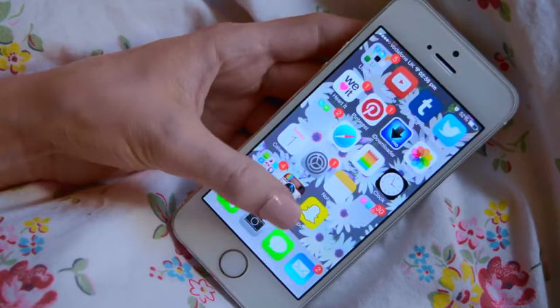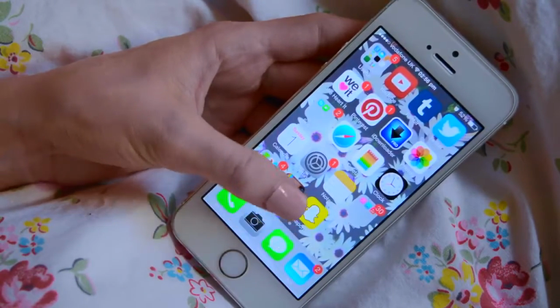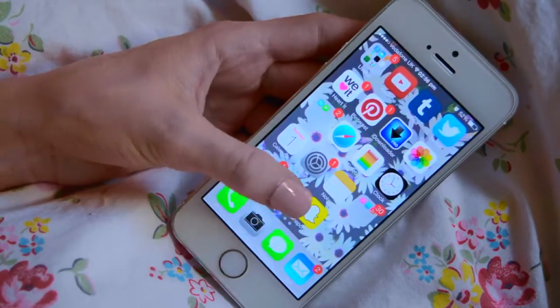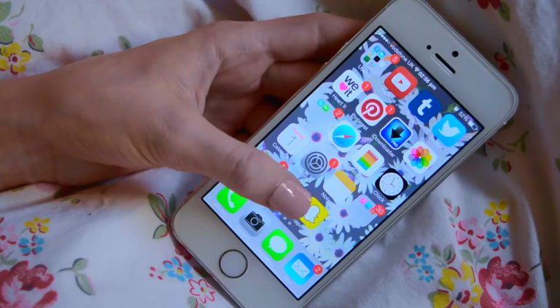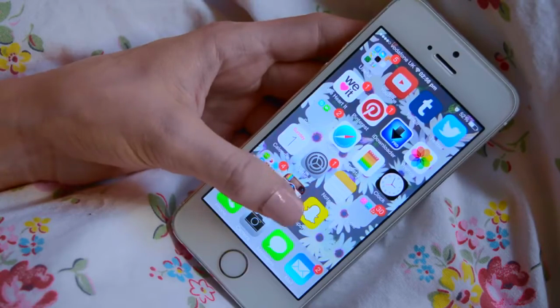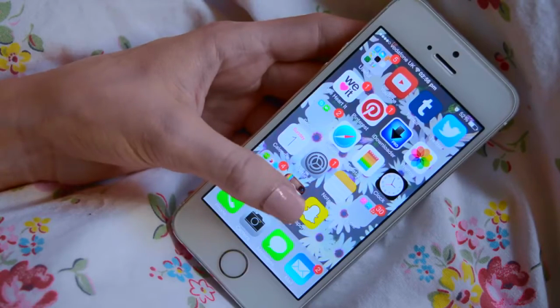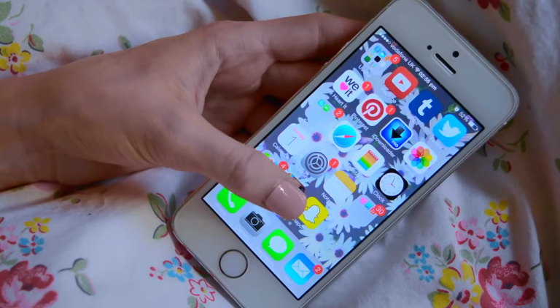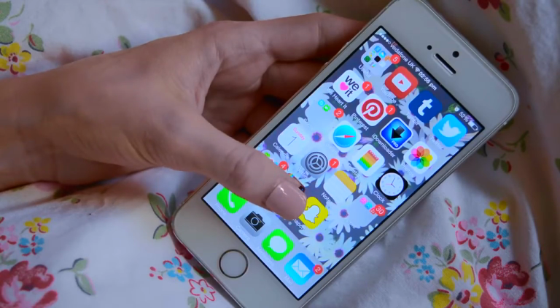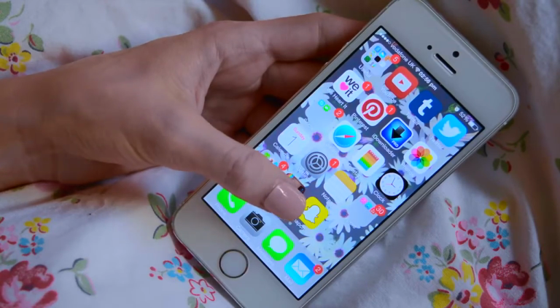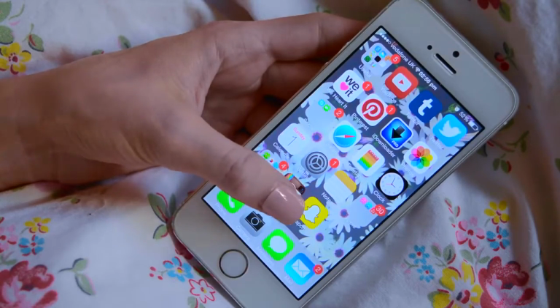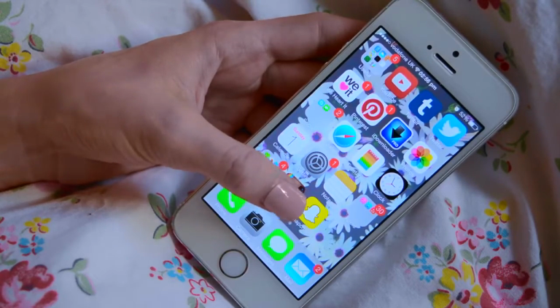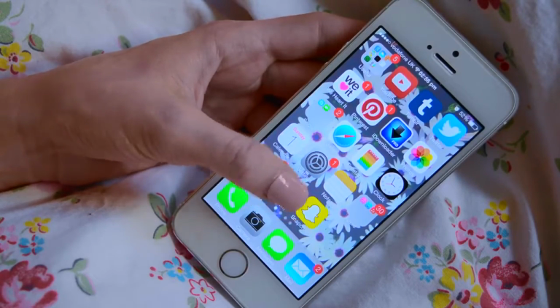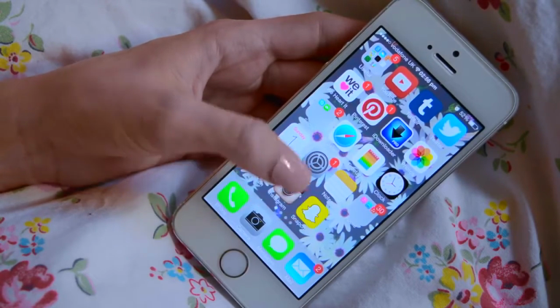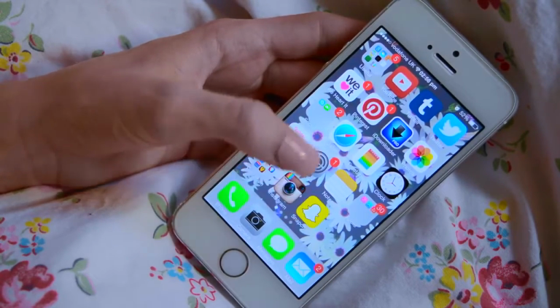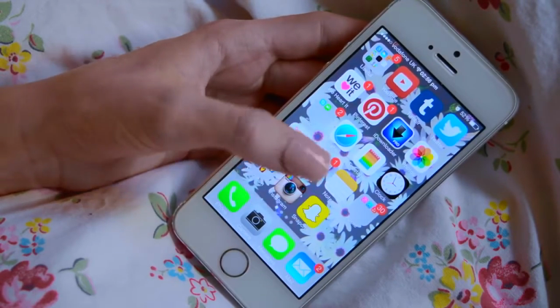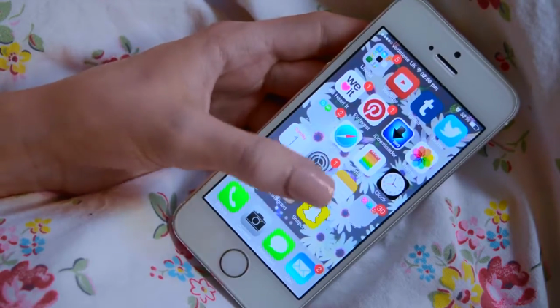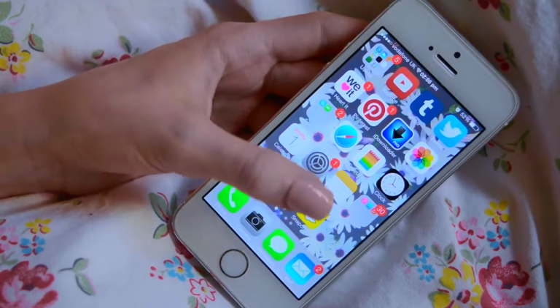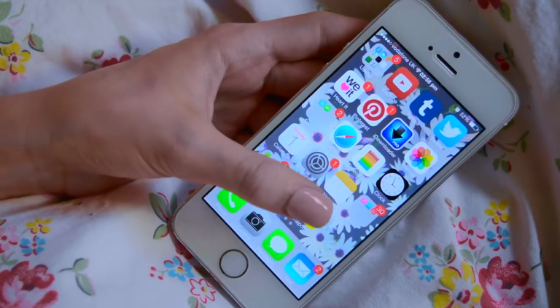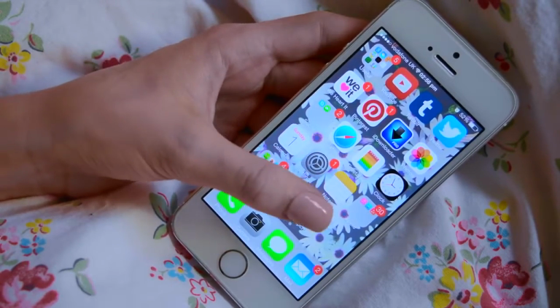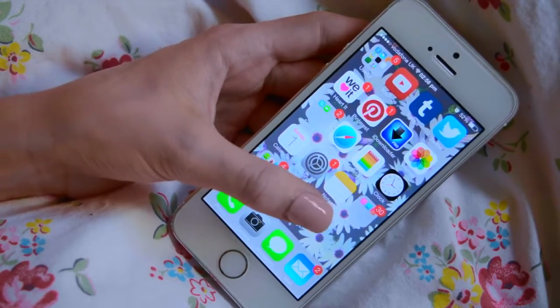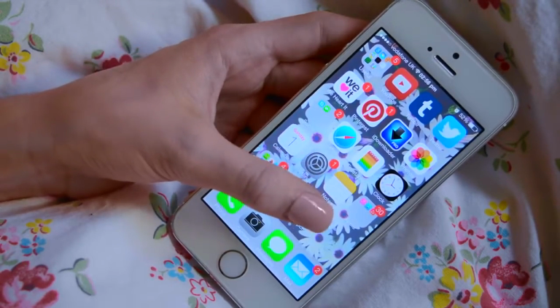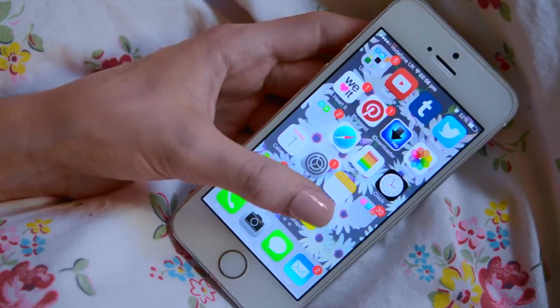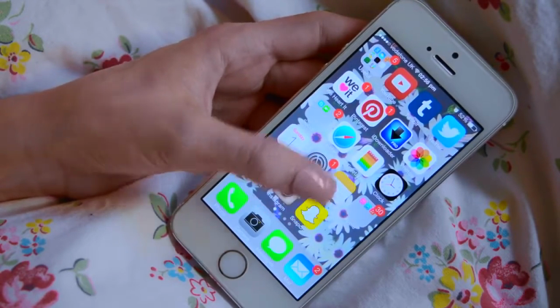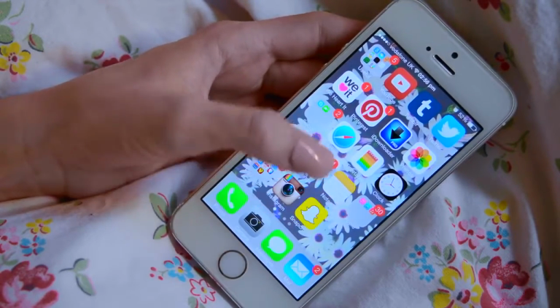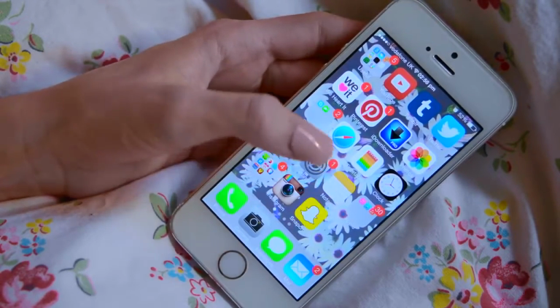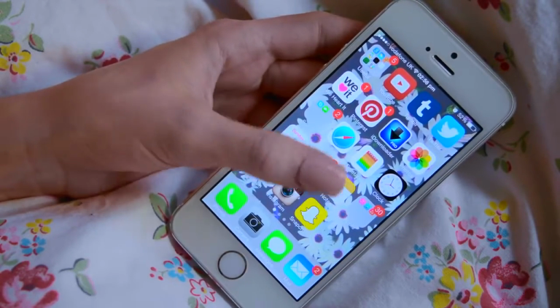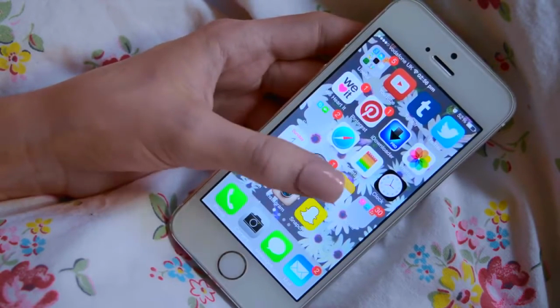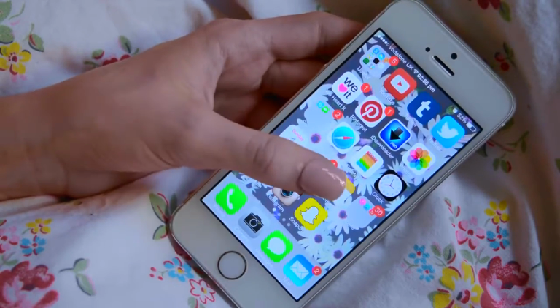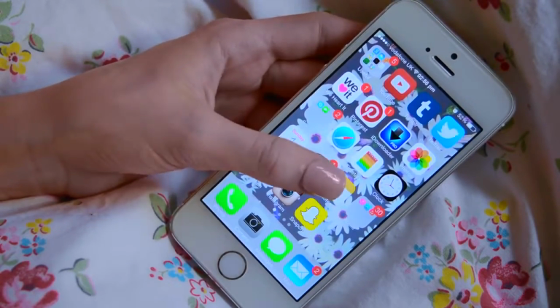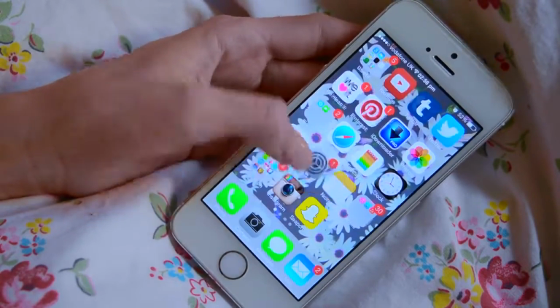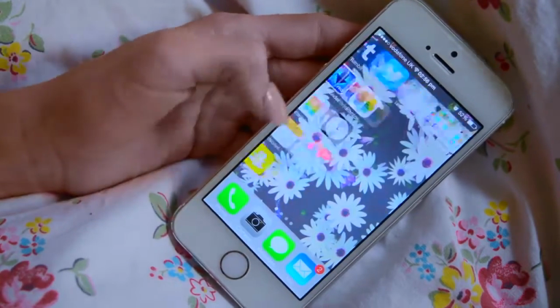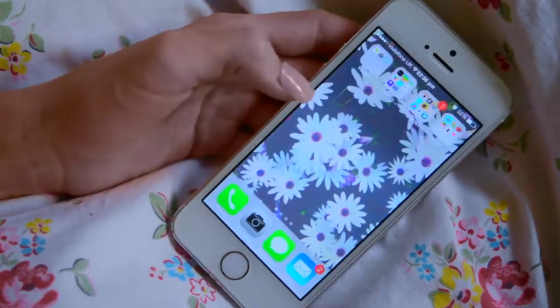I've then got Instagram — my Instagram is LoveEVX — and then I've got Snapchat.